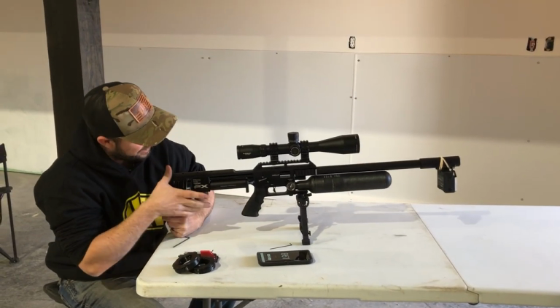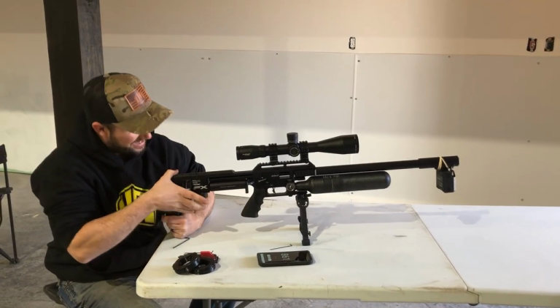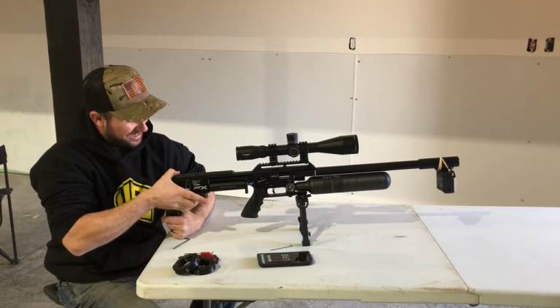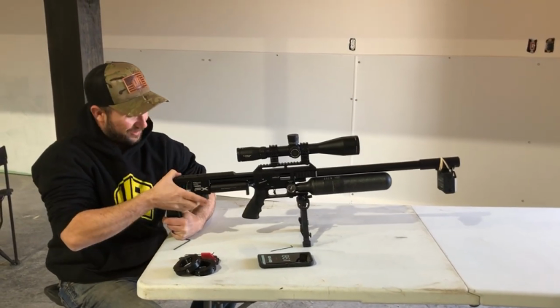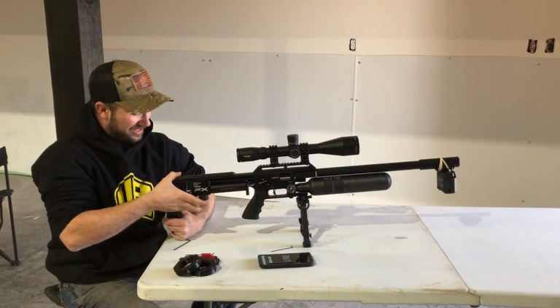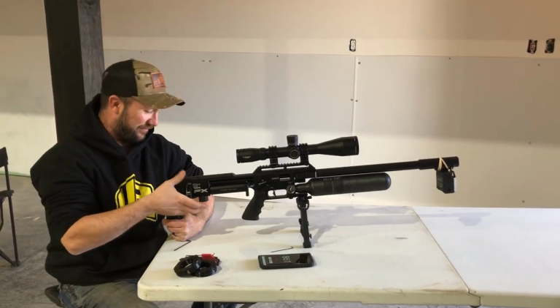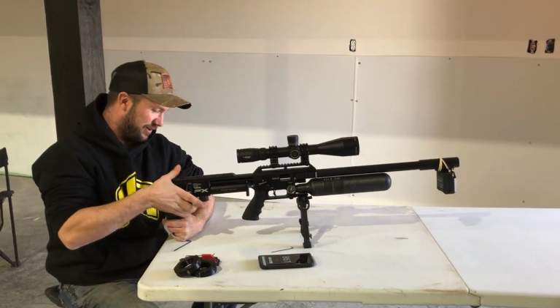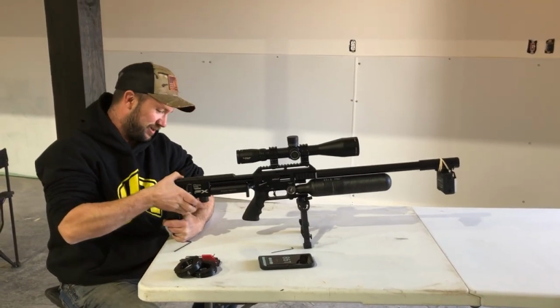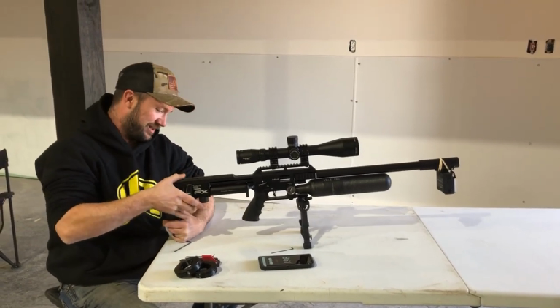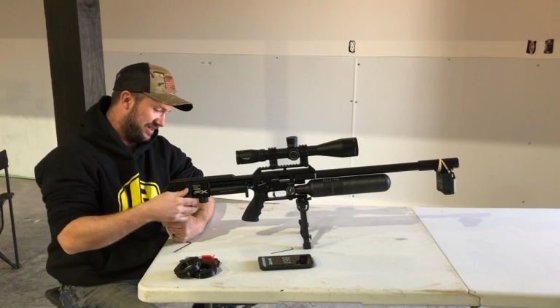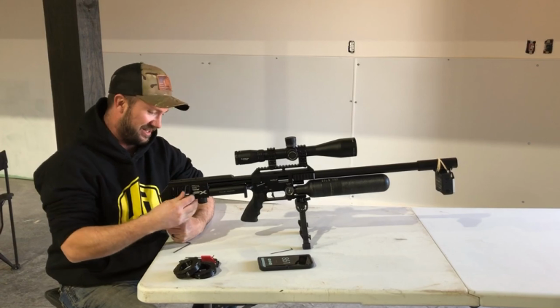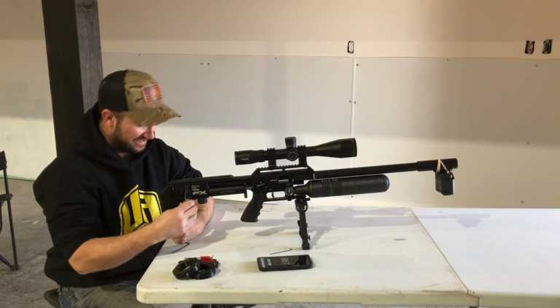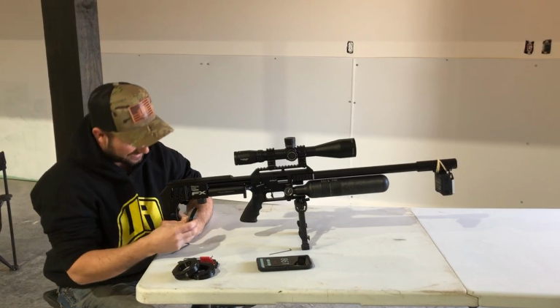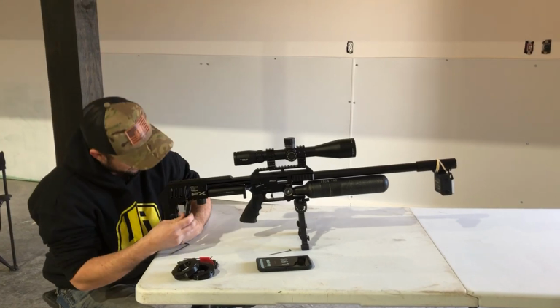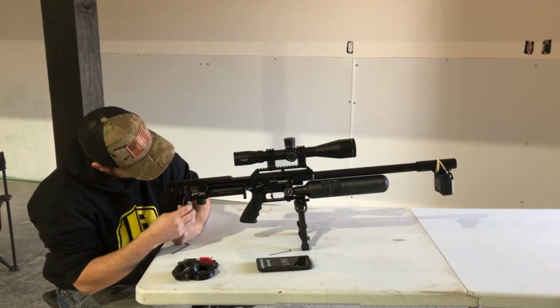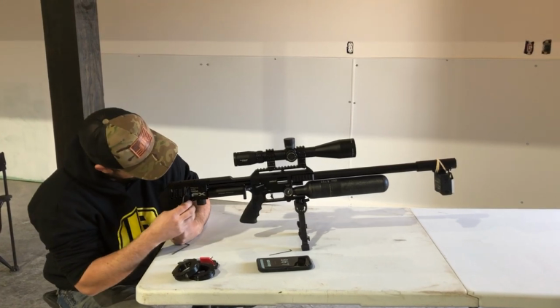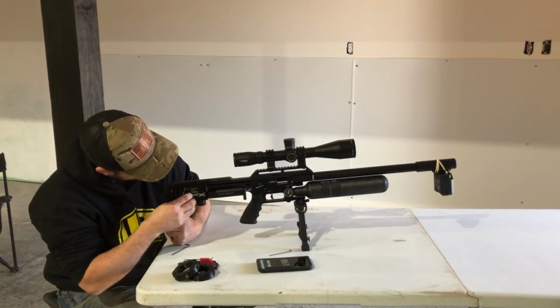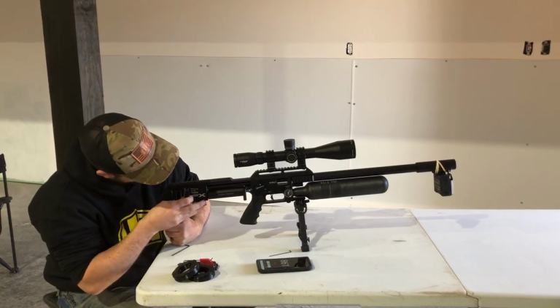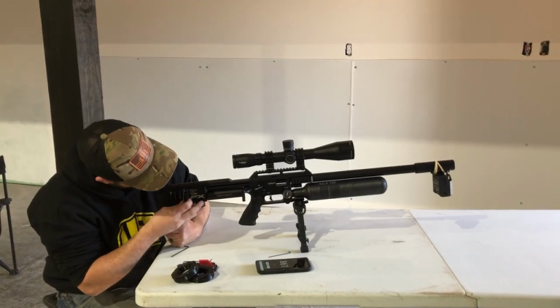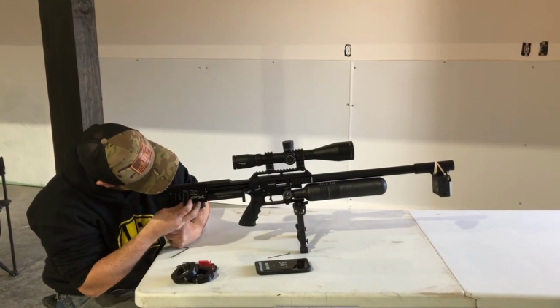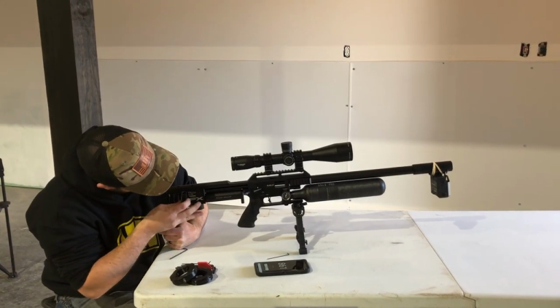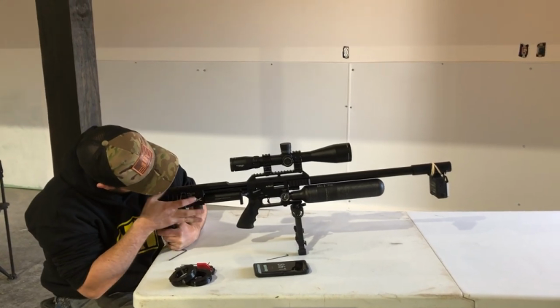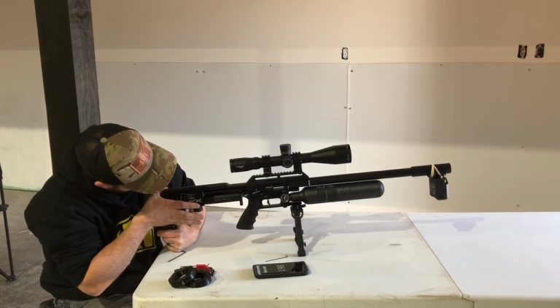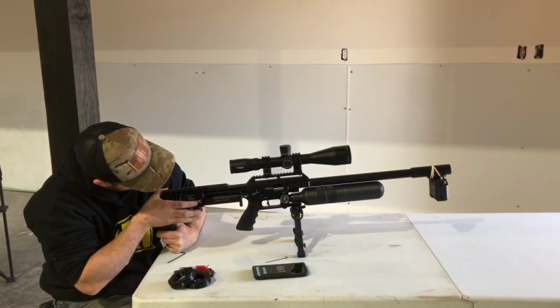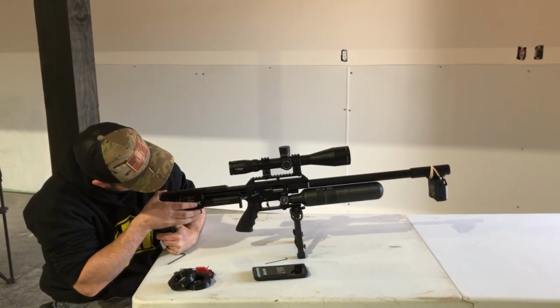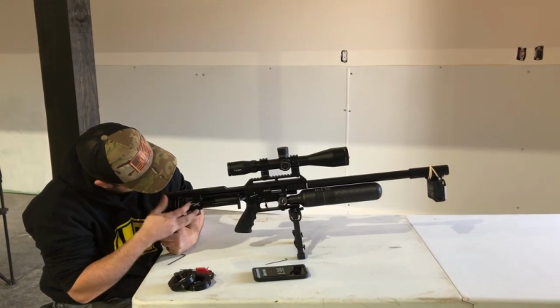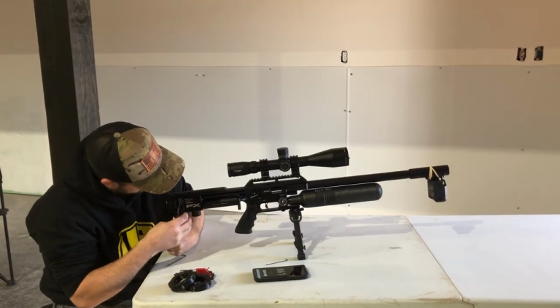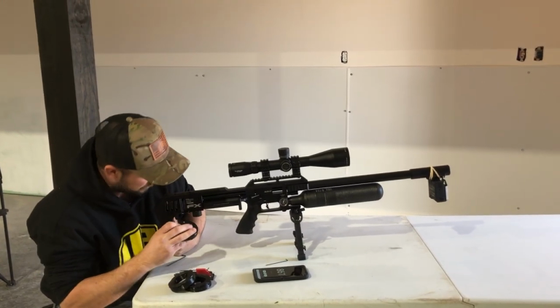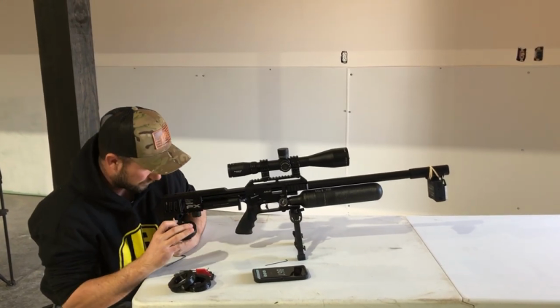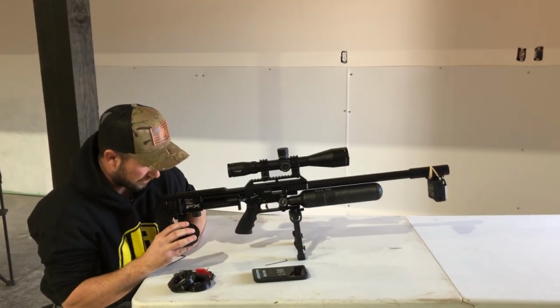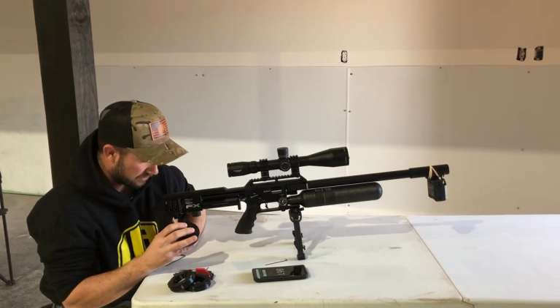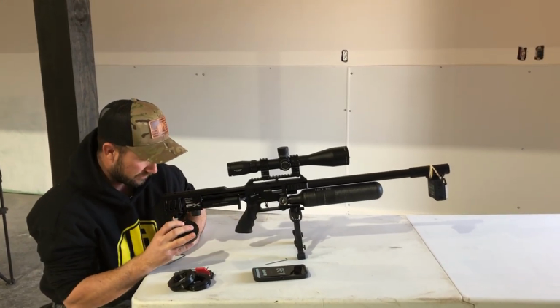We've got a whole lot of horn work going on, and it's really awesome.